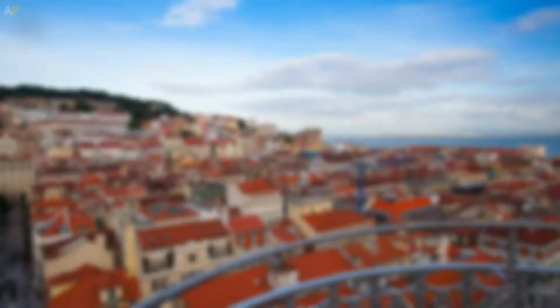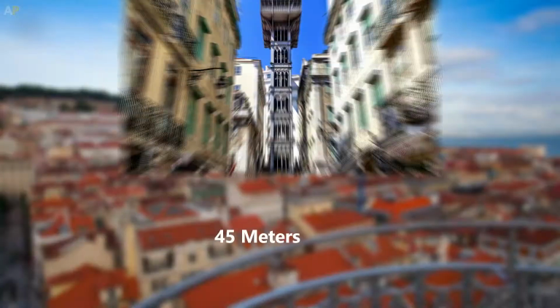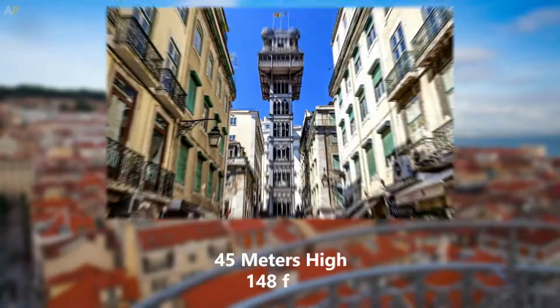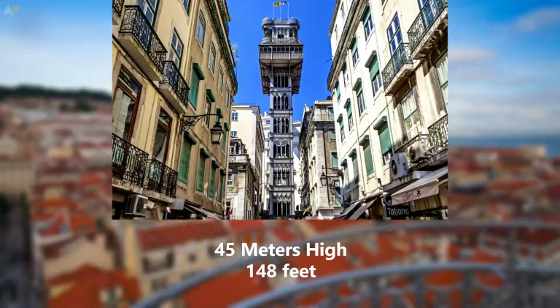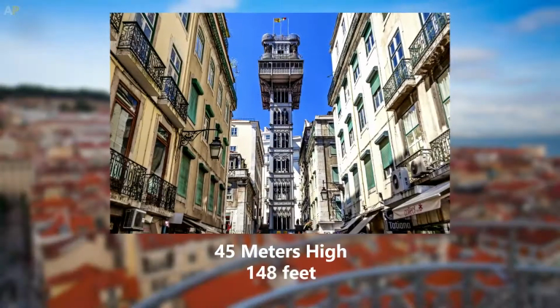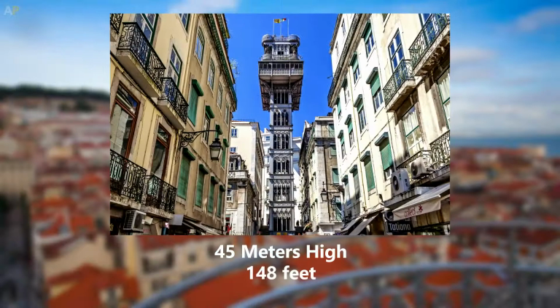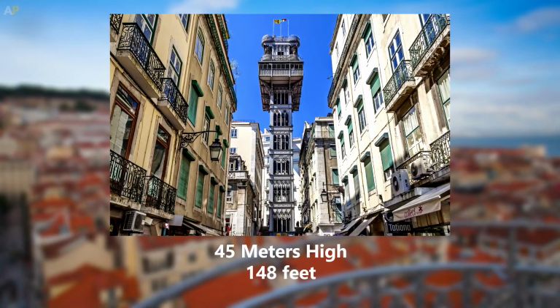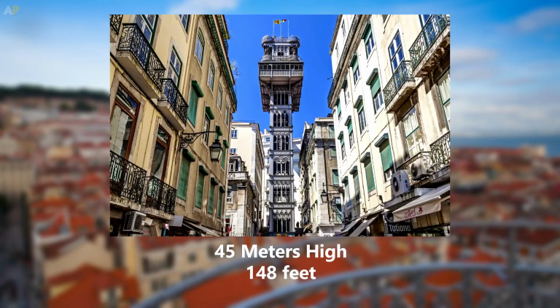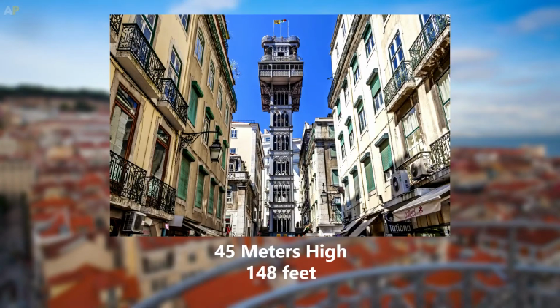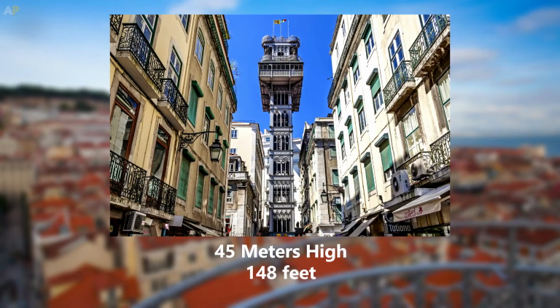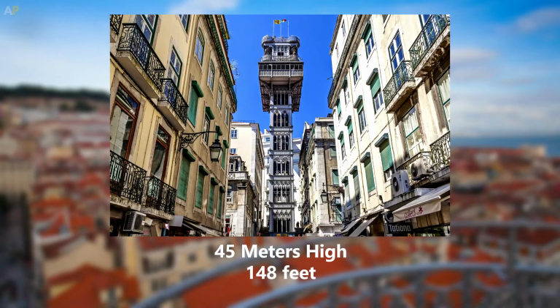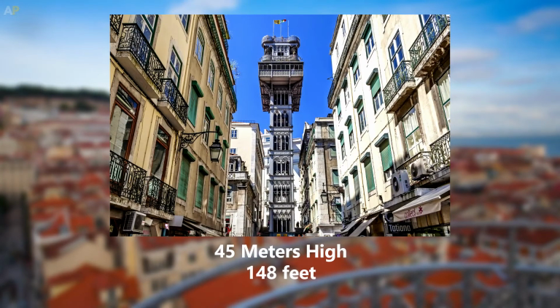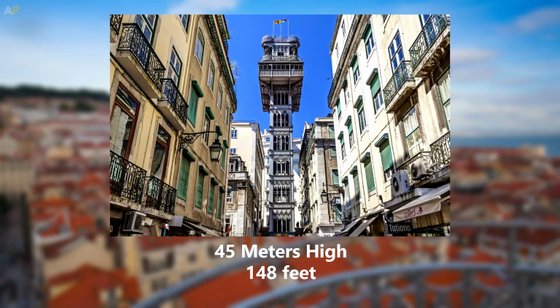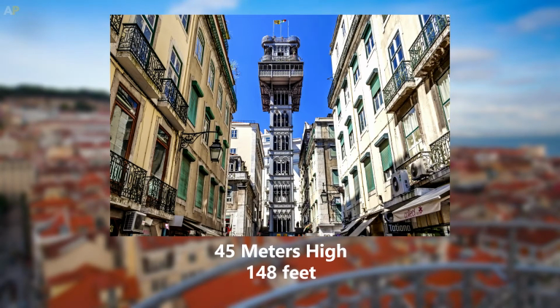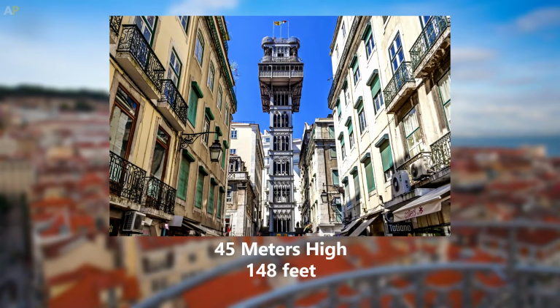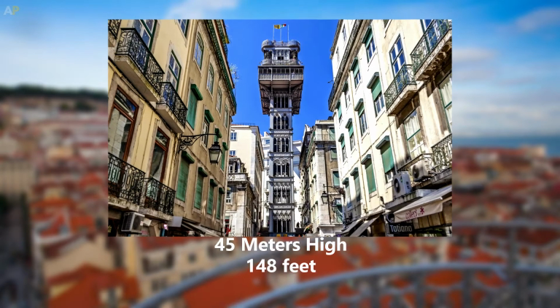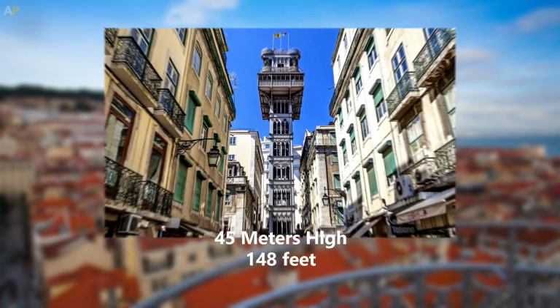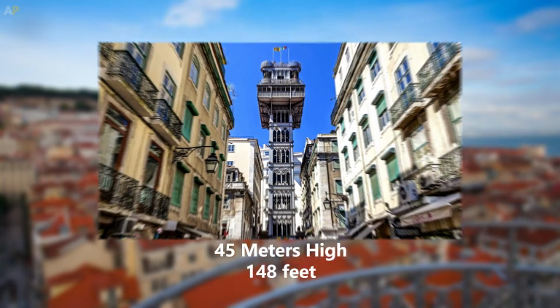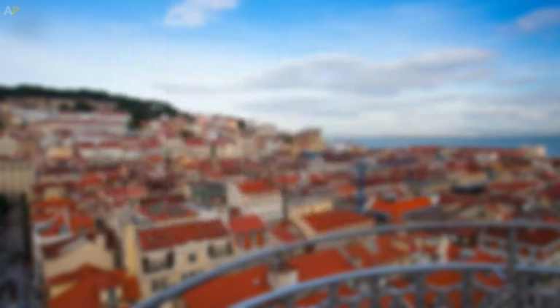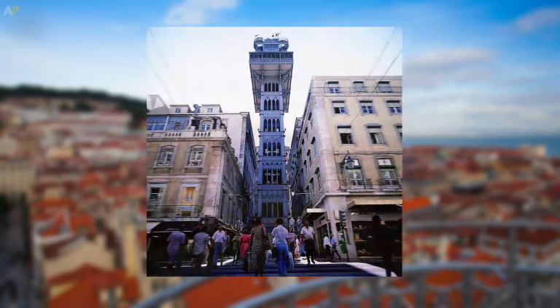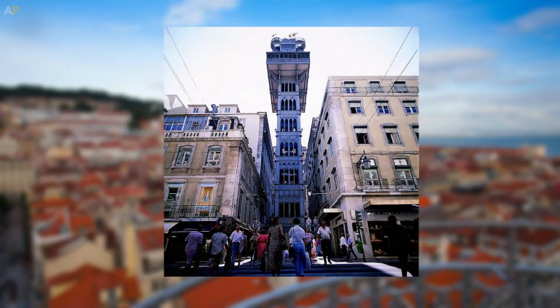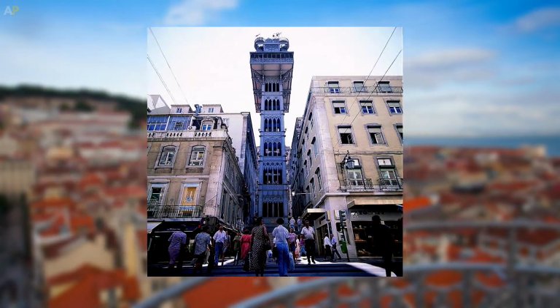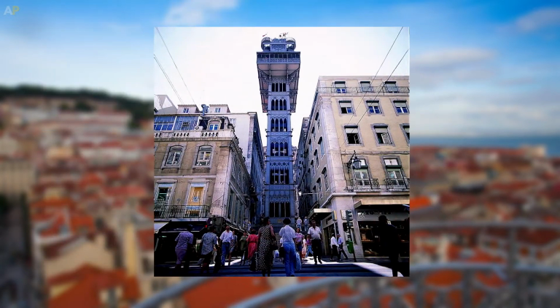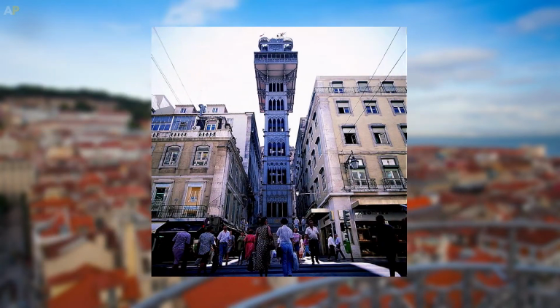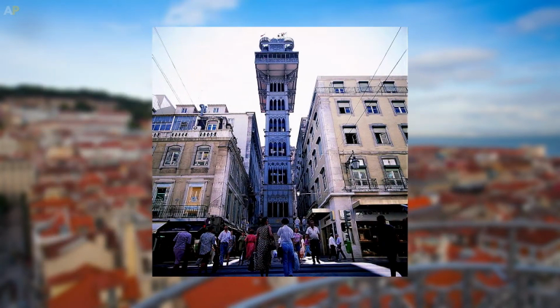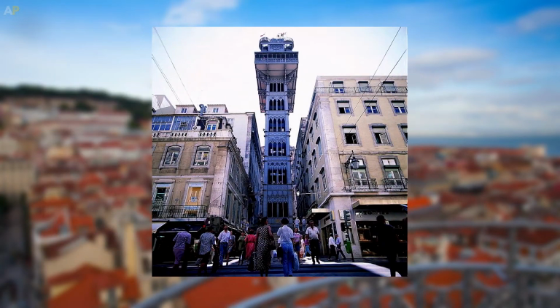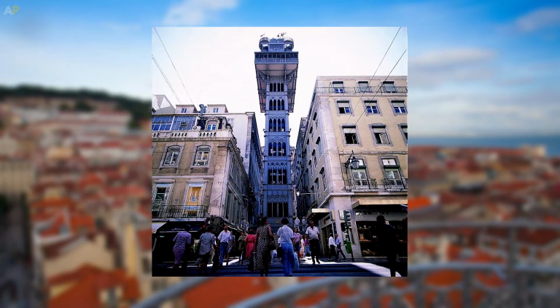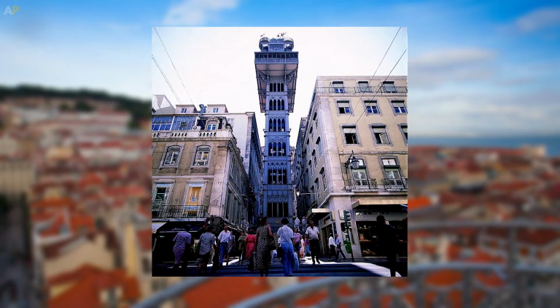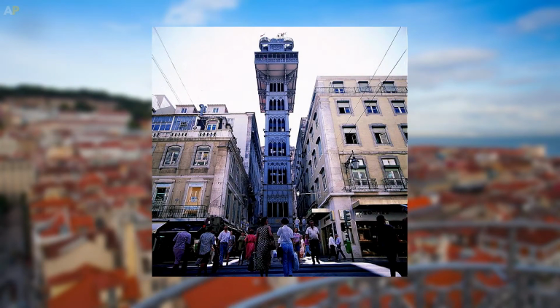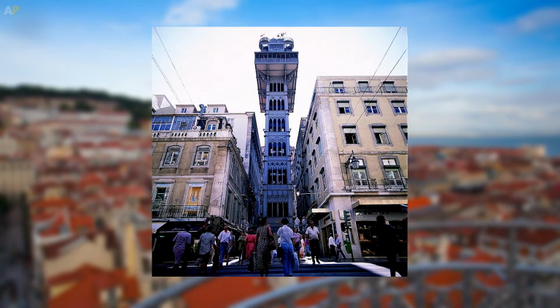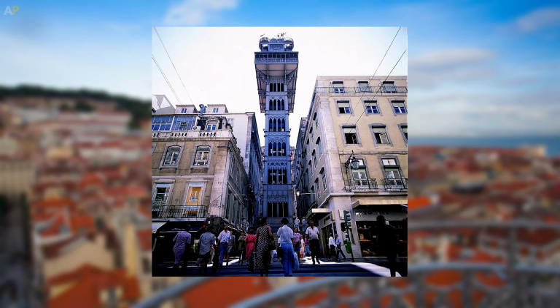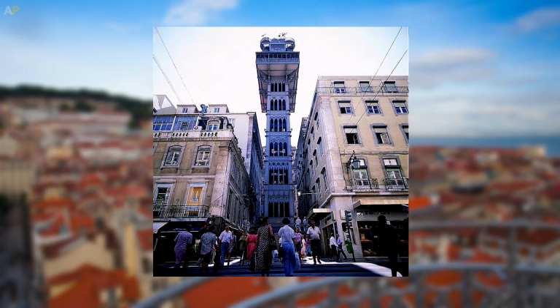It's 45 meters high — 148 feet — and one of Lisbon's most photographed landmarks.